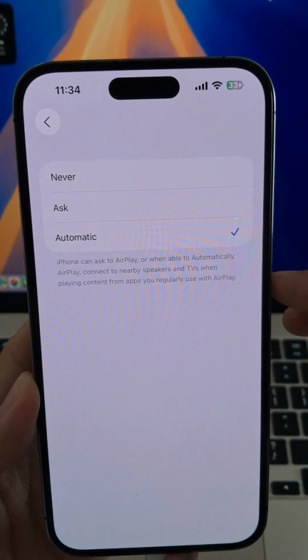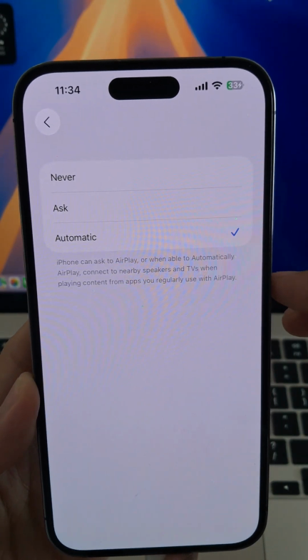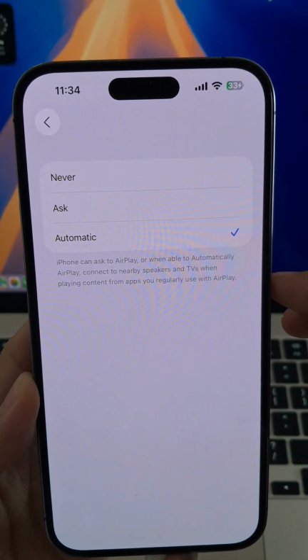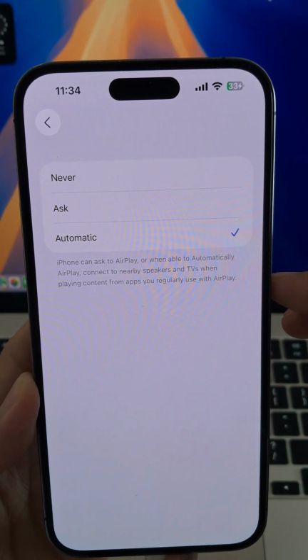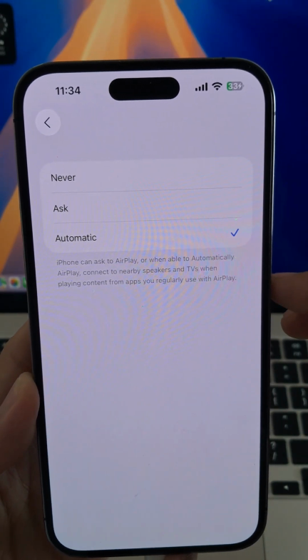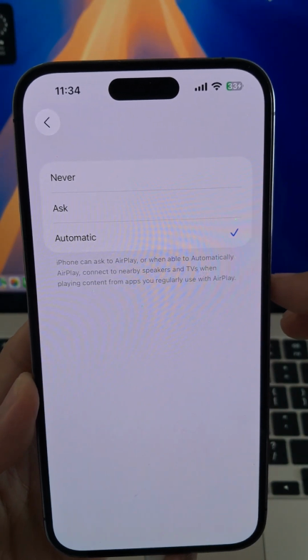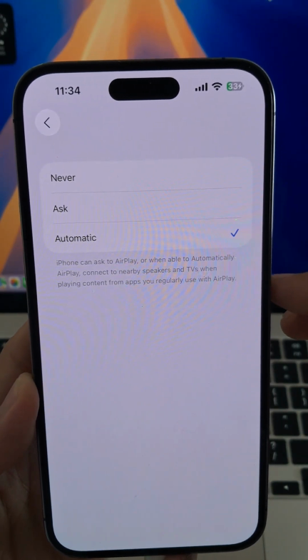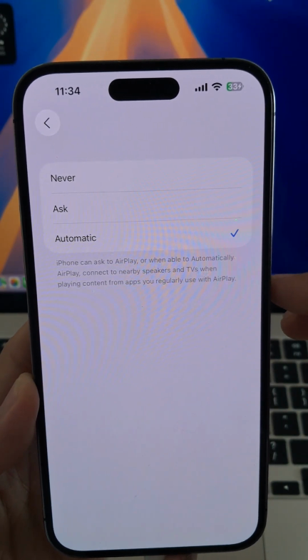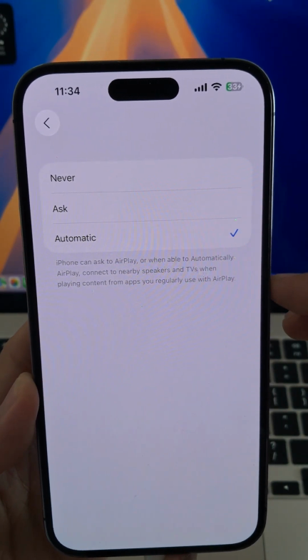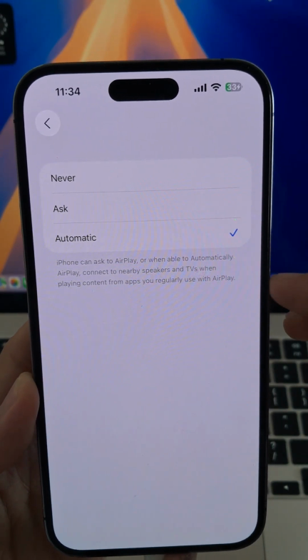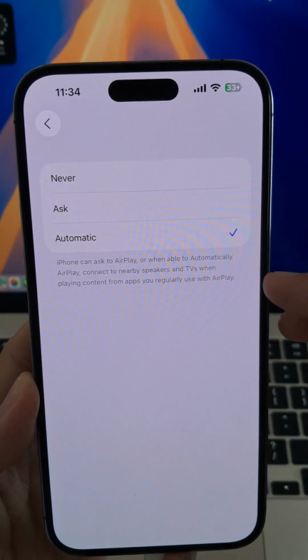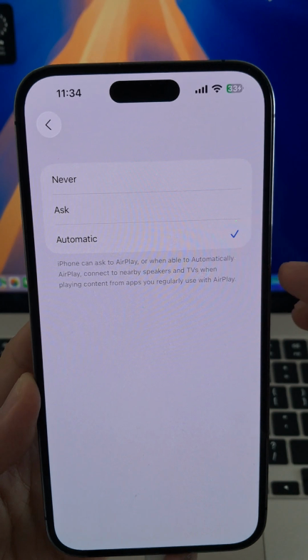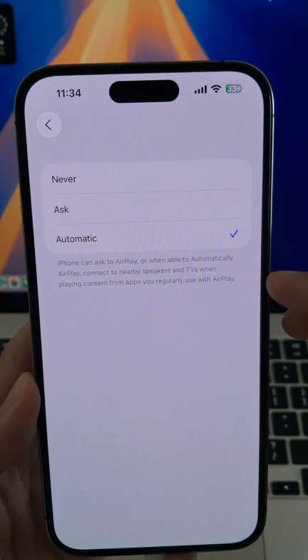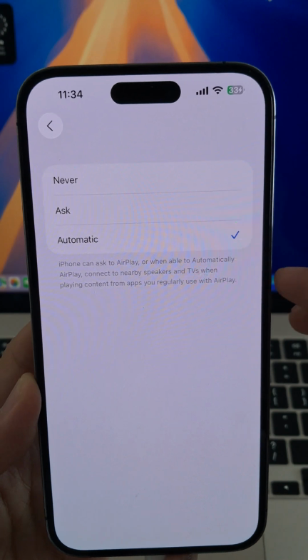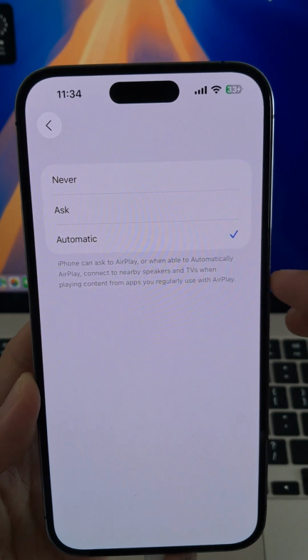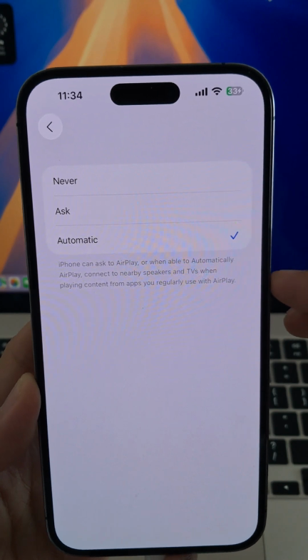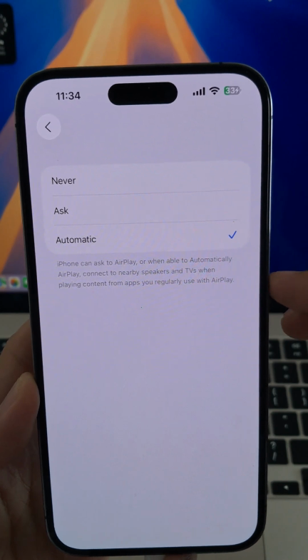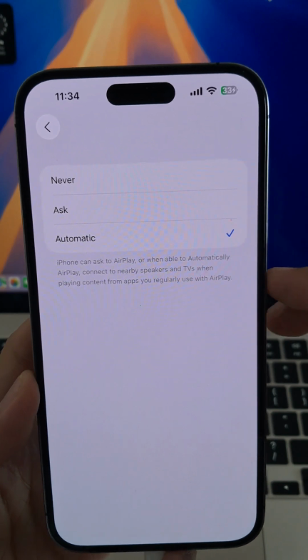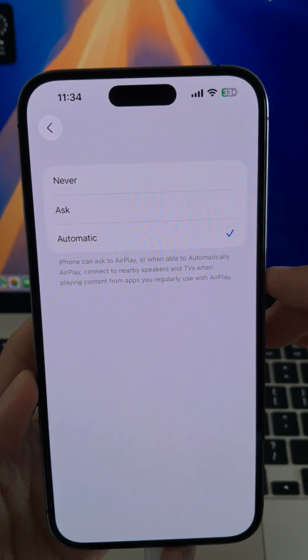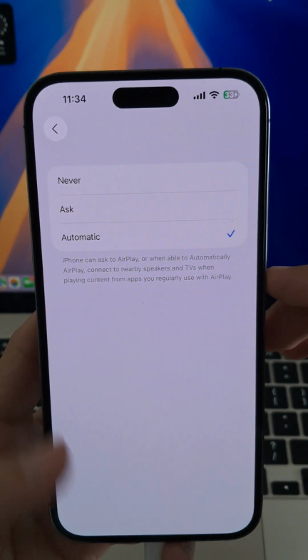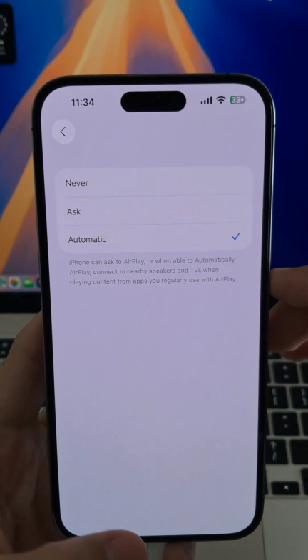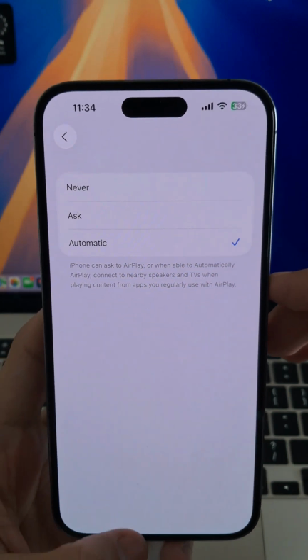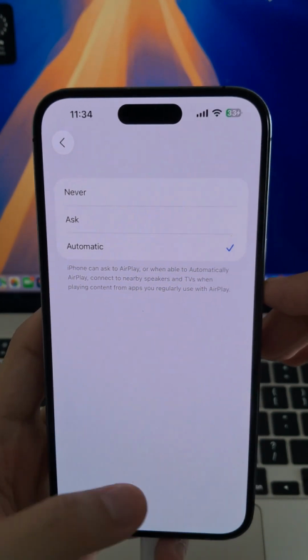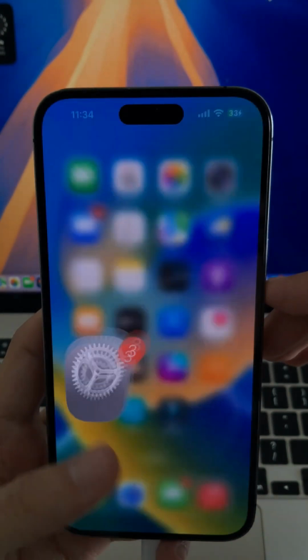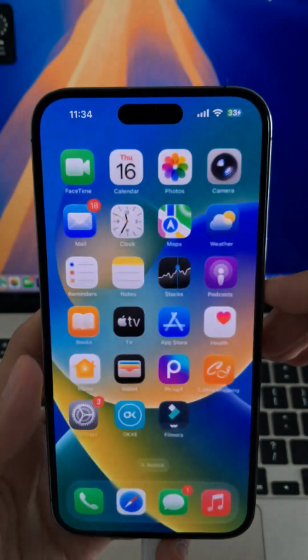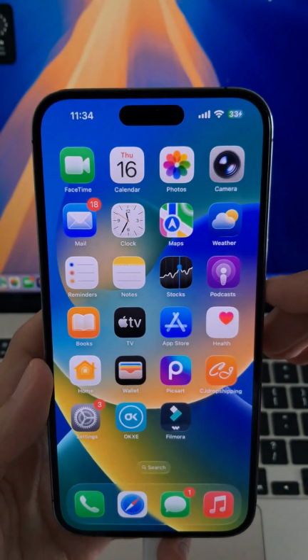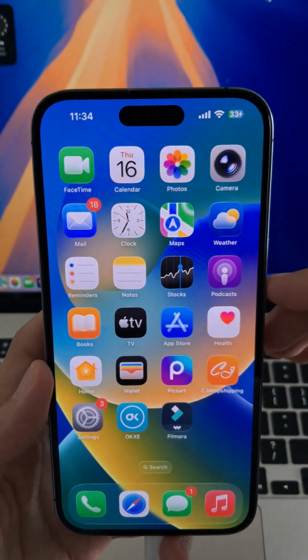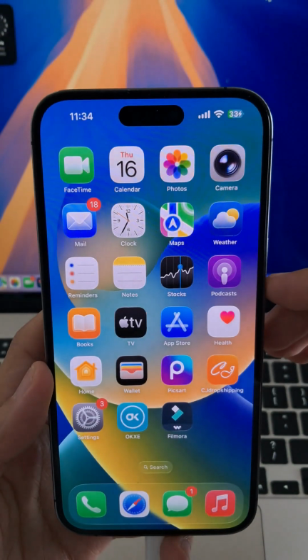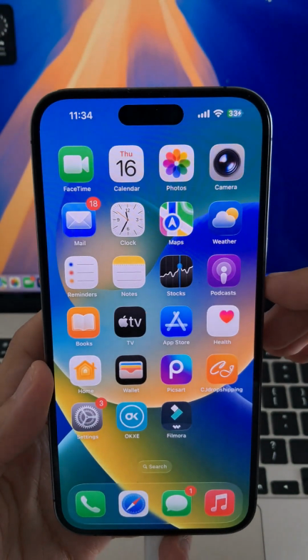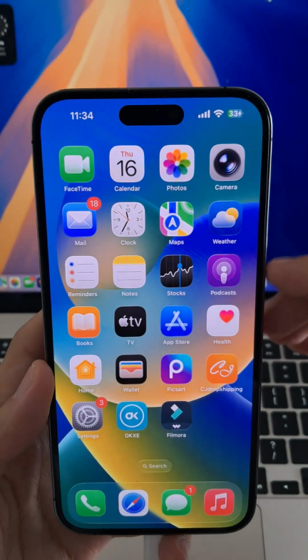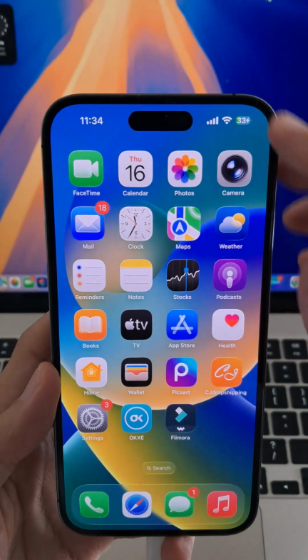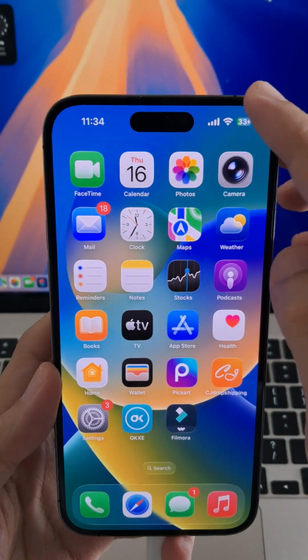If you choose Ask, it will prompt you whenever it recognizes a compatible screen to mirror to.